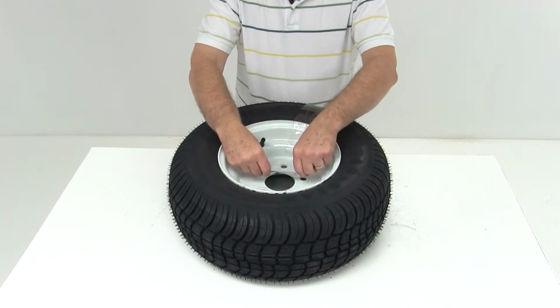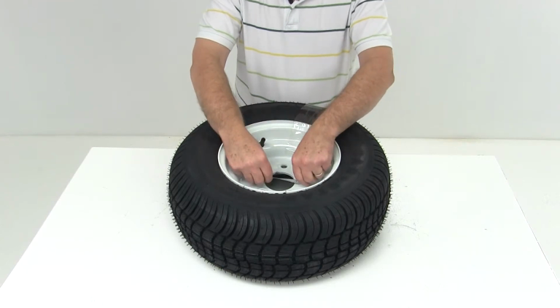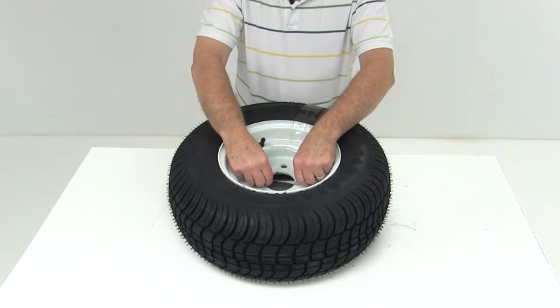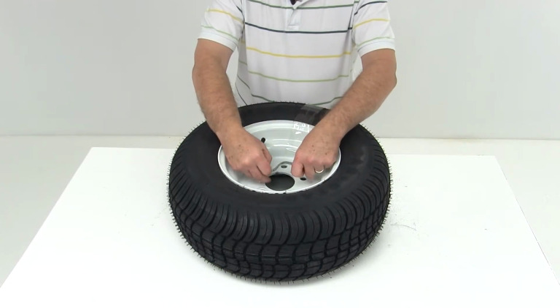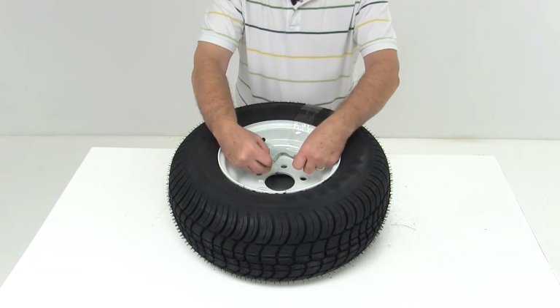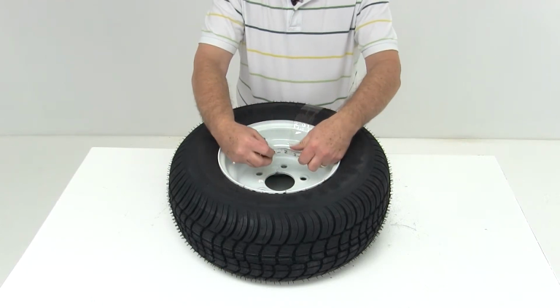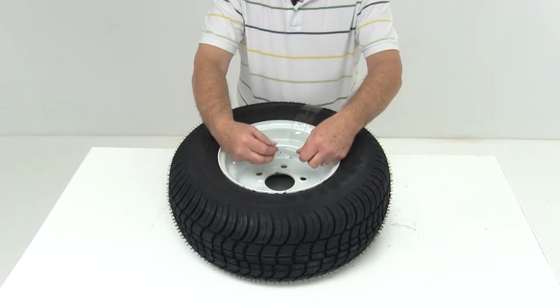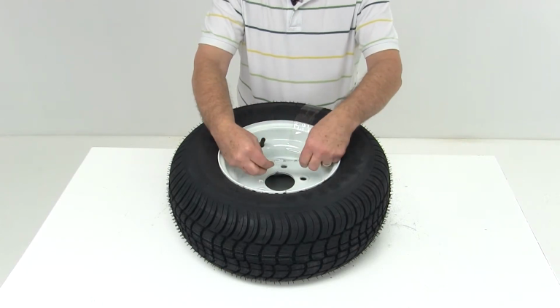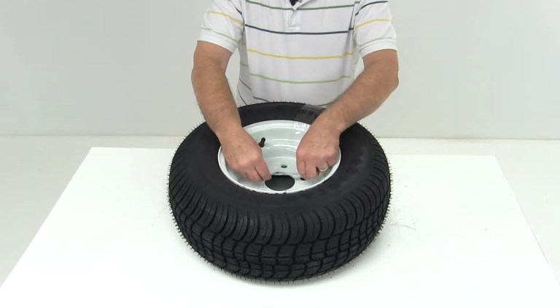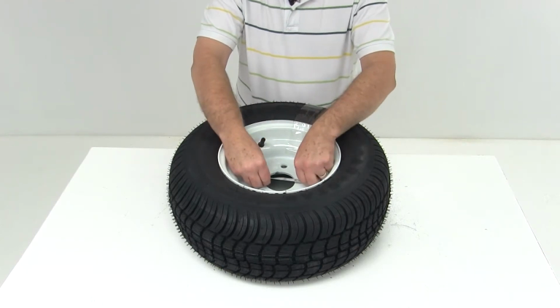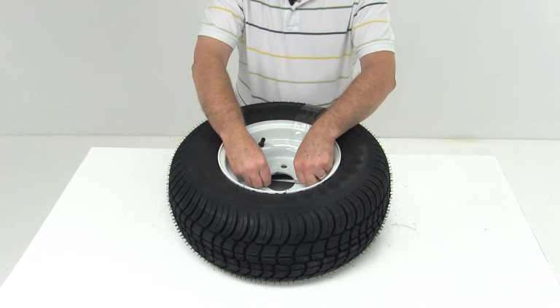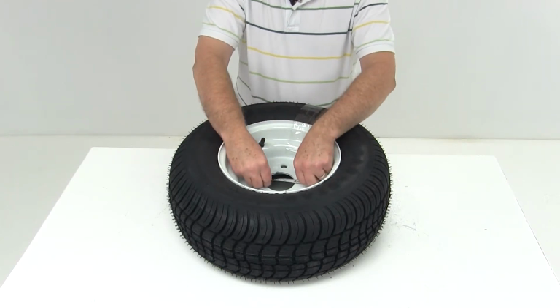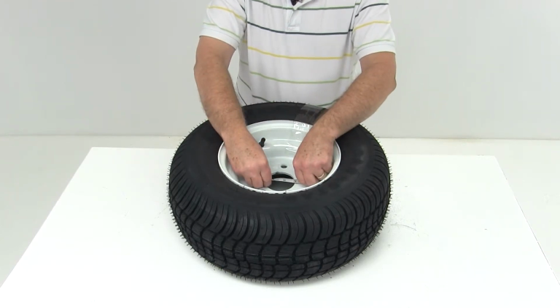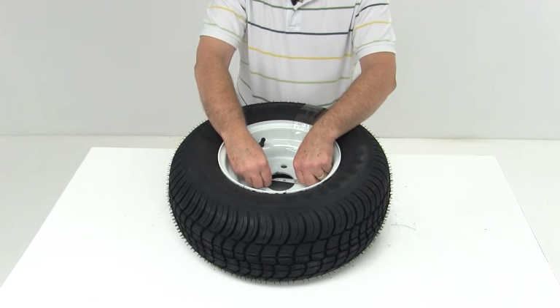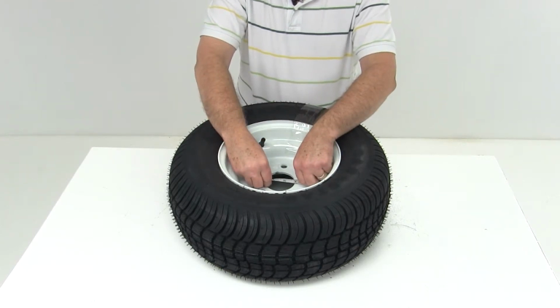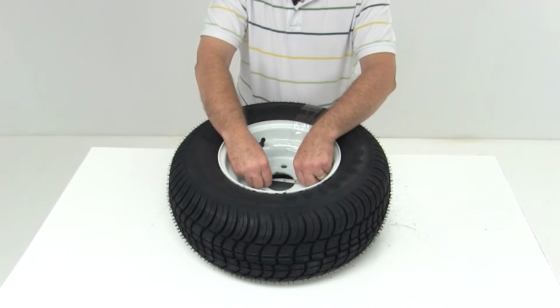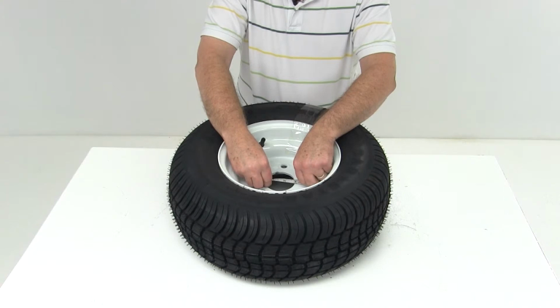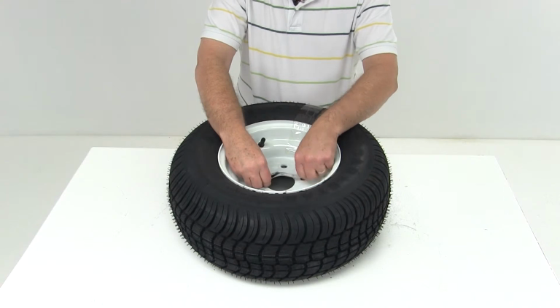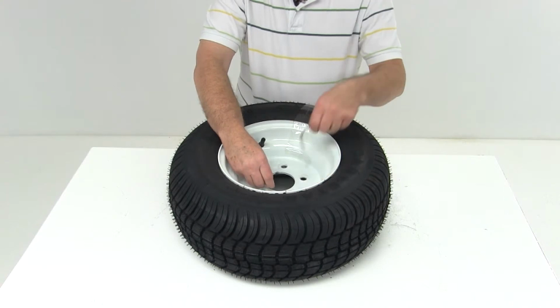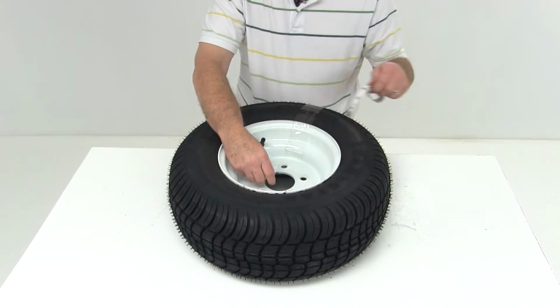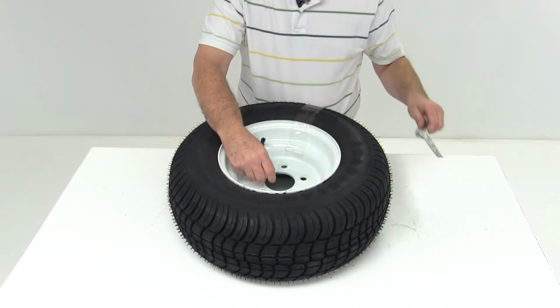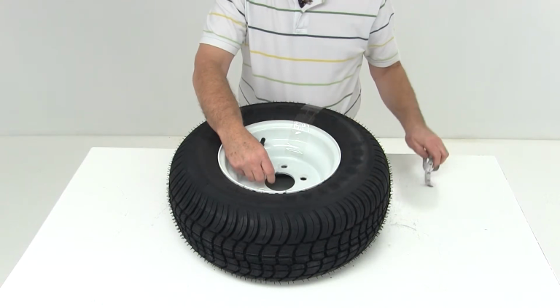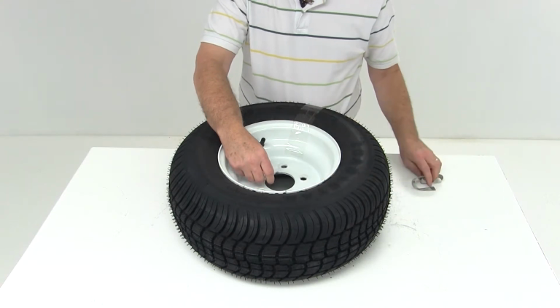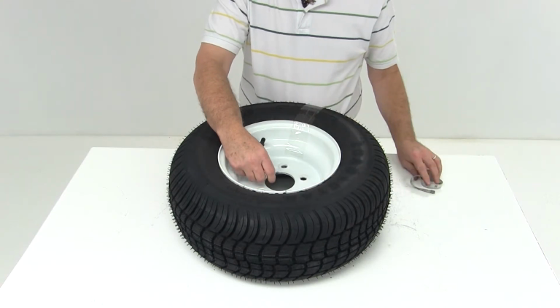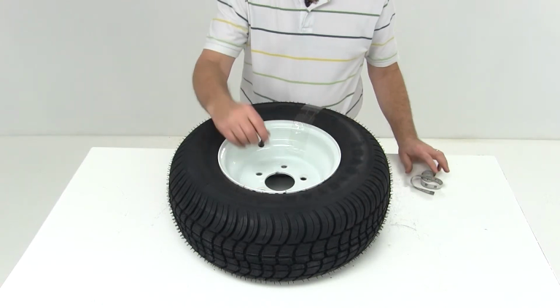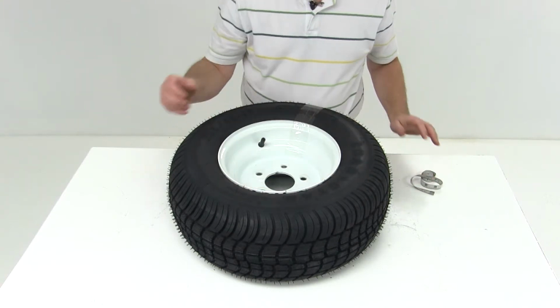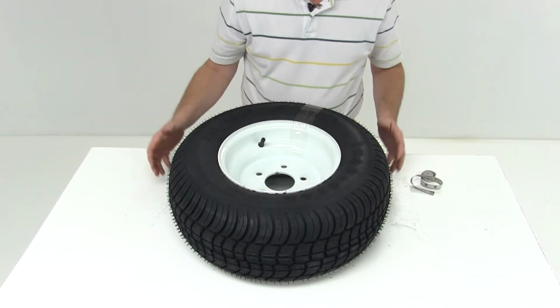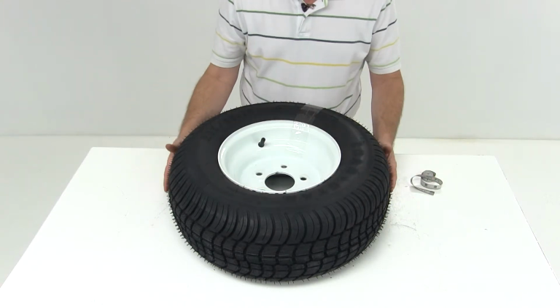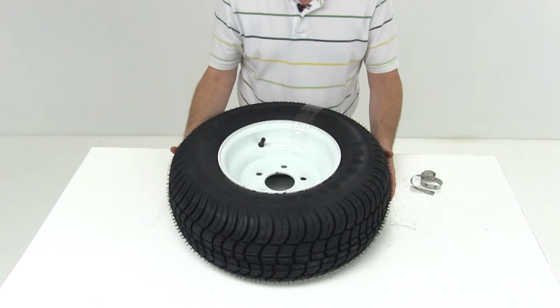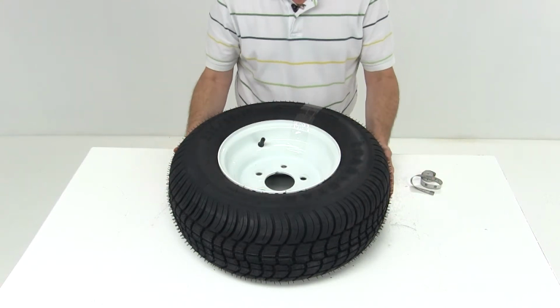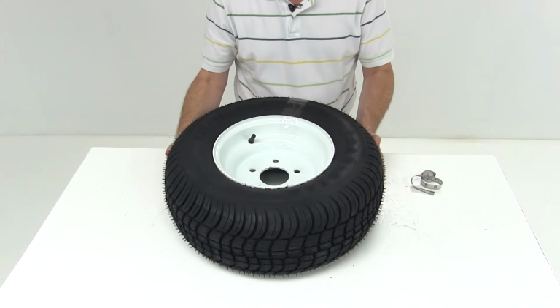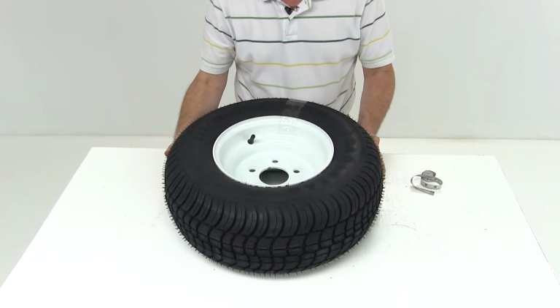On this wheel, when we measure the pilot hole, it gives you a diameter of 2.8 inches. Now we'll move on to the tire.